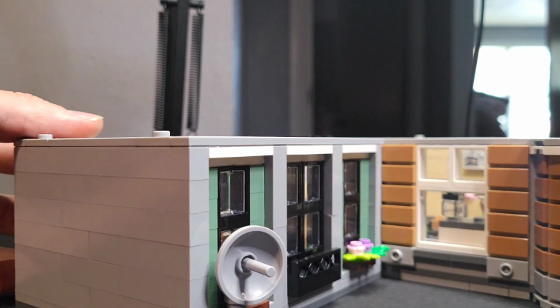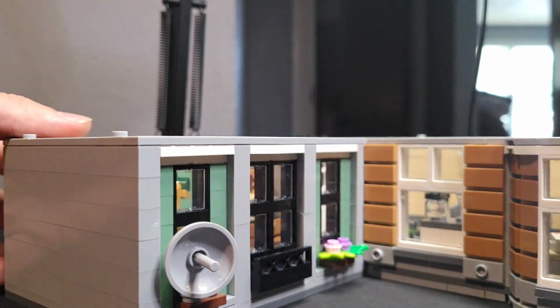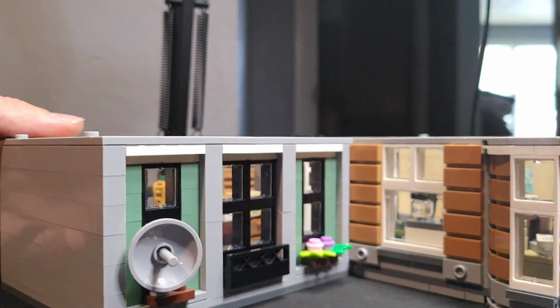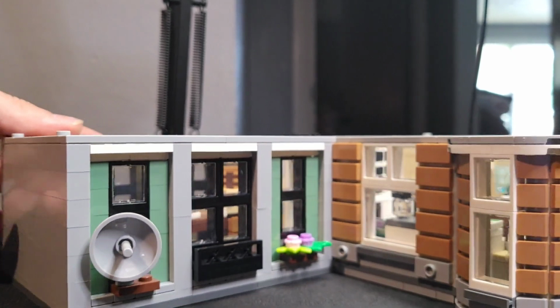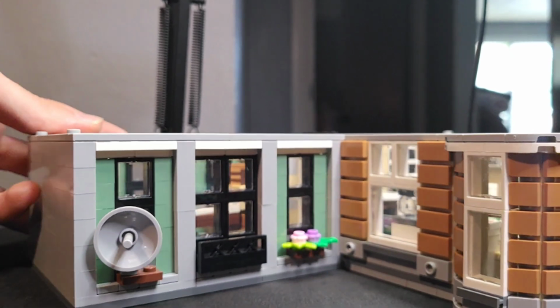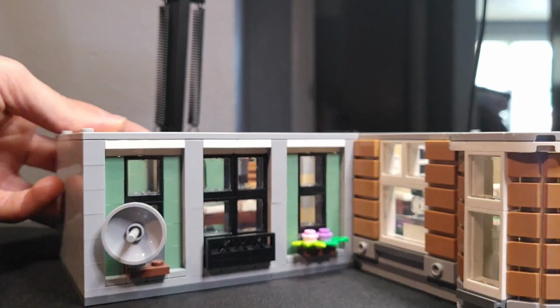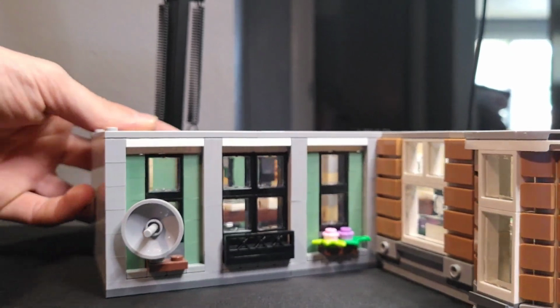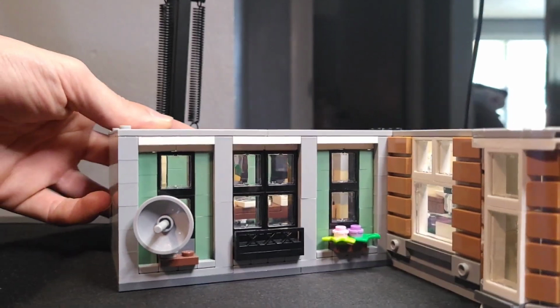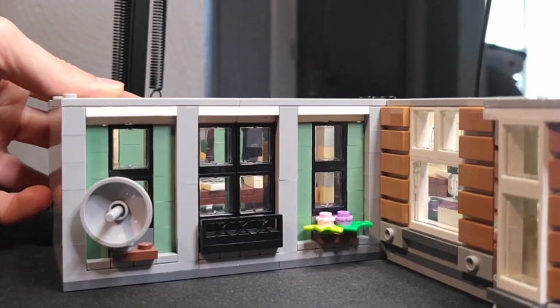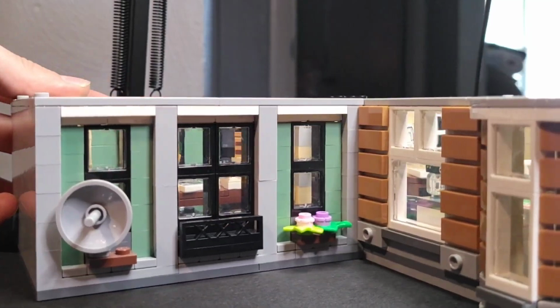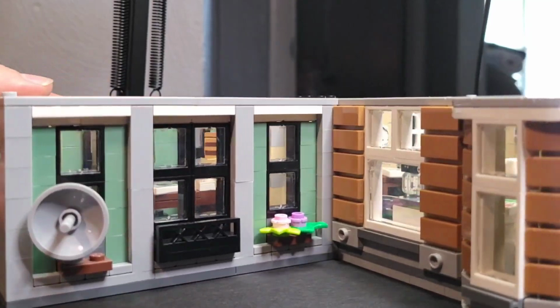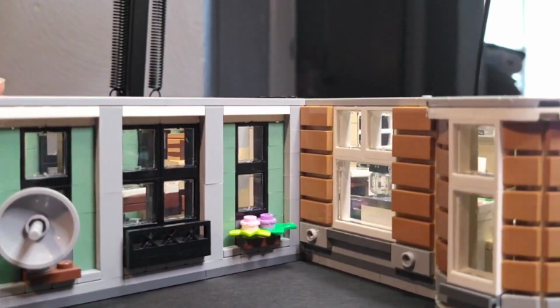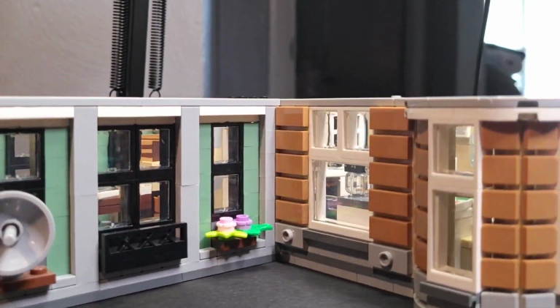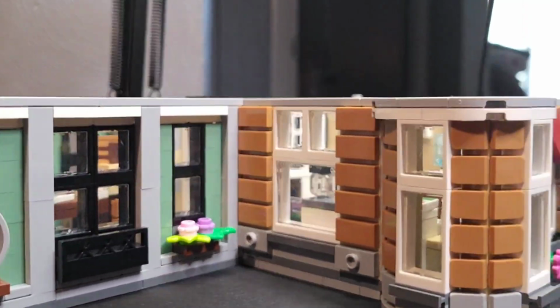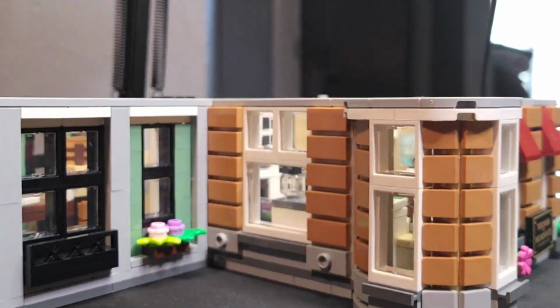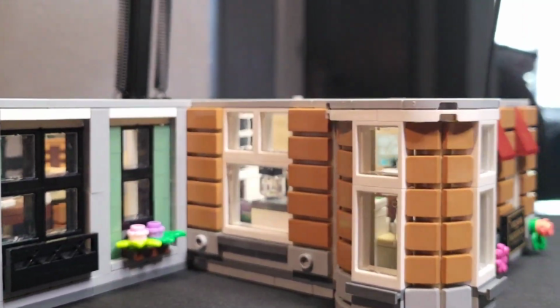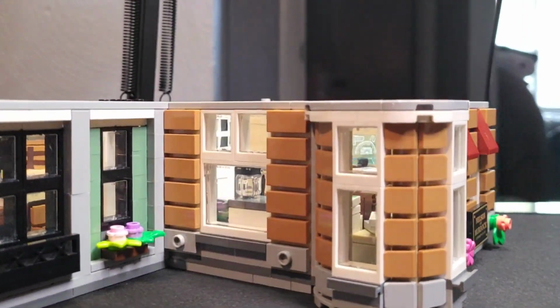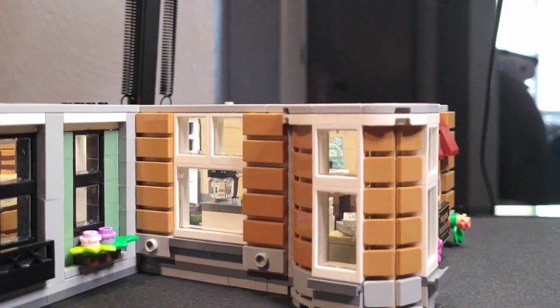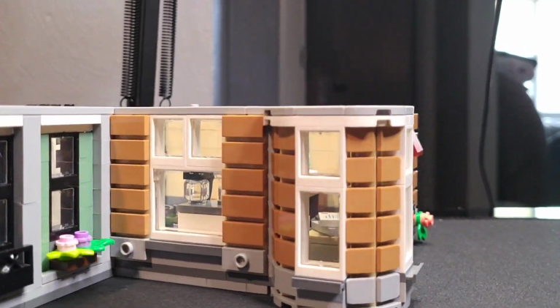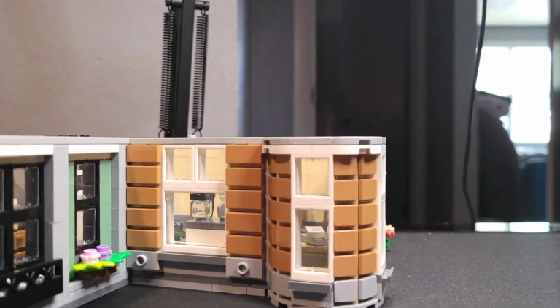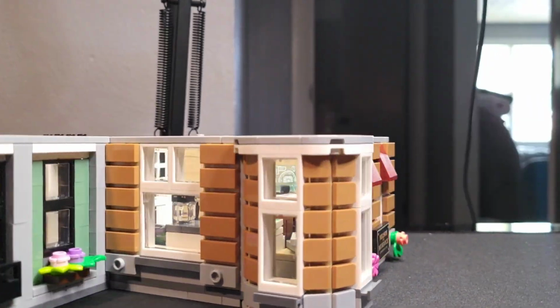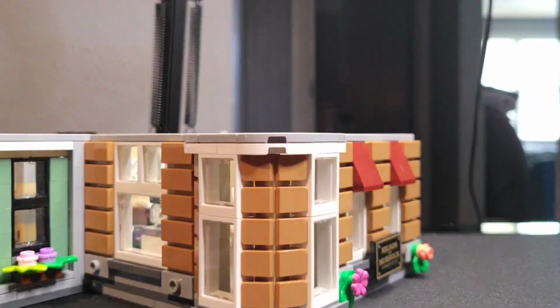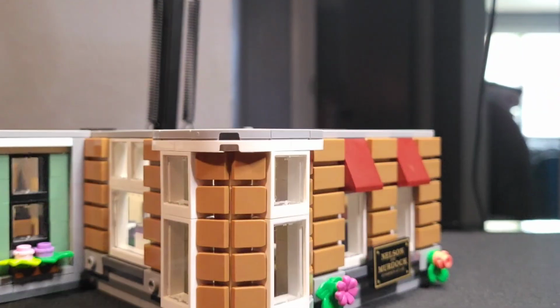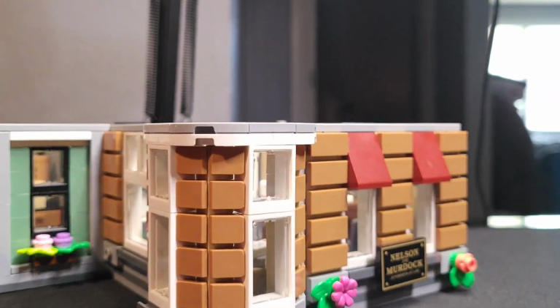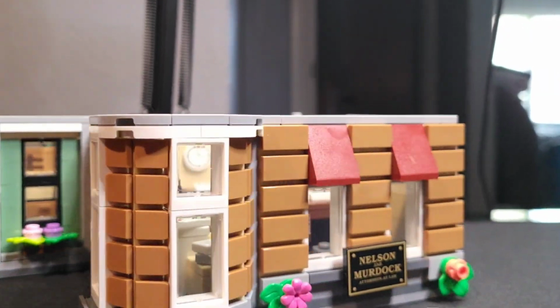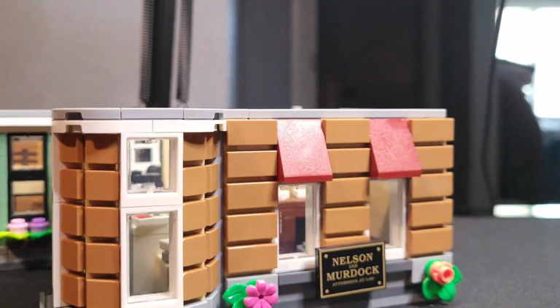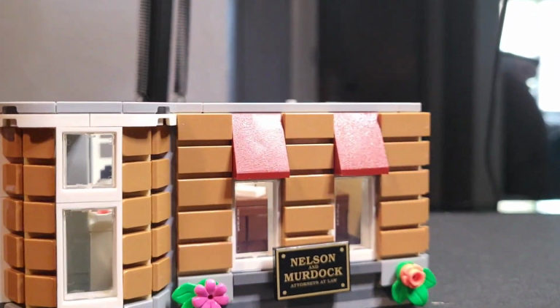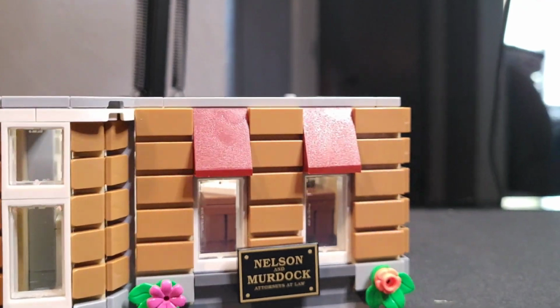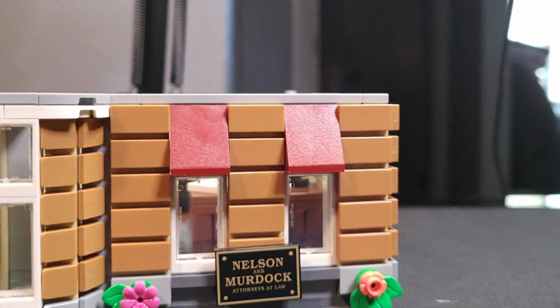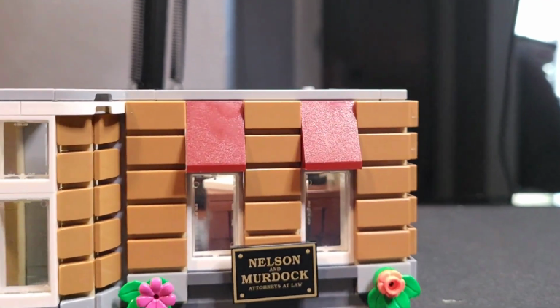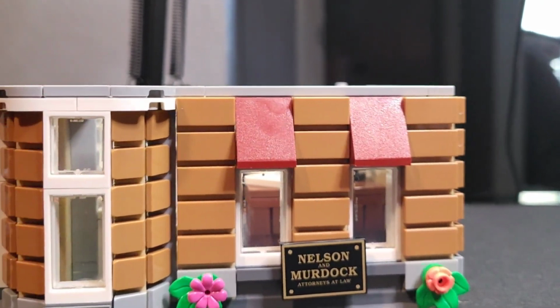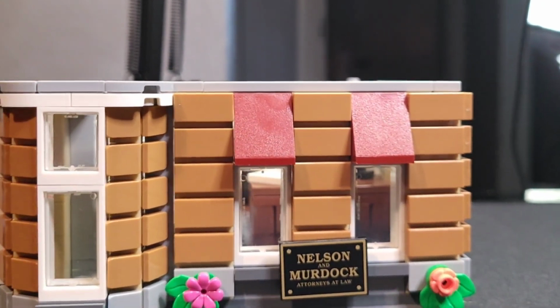What's up BrickMines, it's Steven, and in today's video I wanted to show off my most recent LEGO MOC: Nelson and Murdock Attorneys at Law.